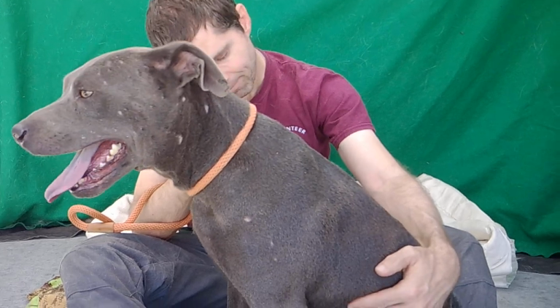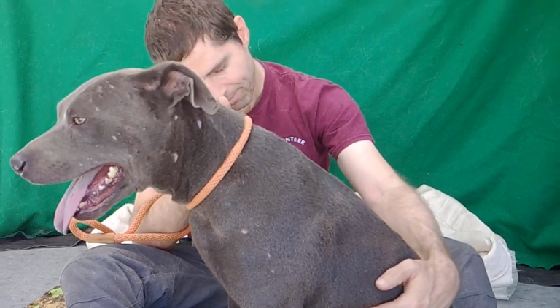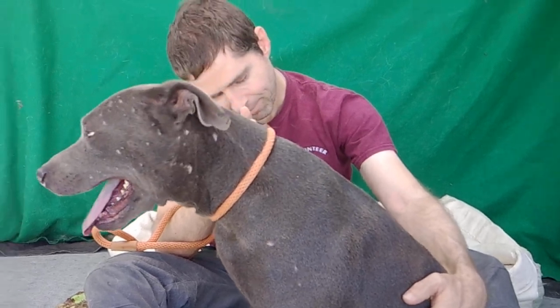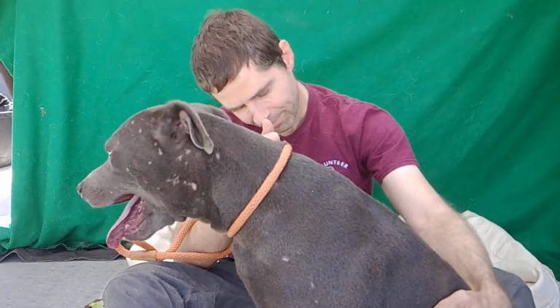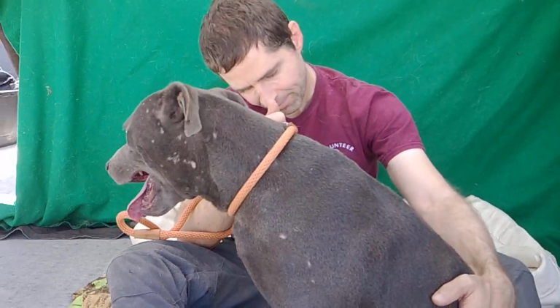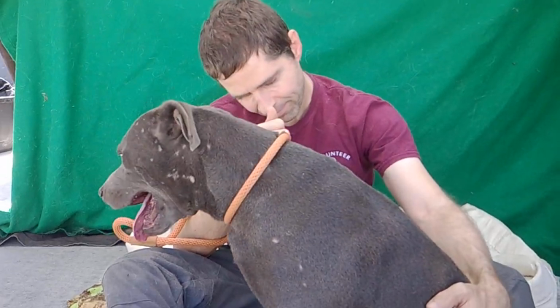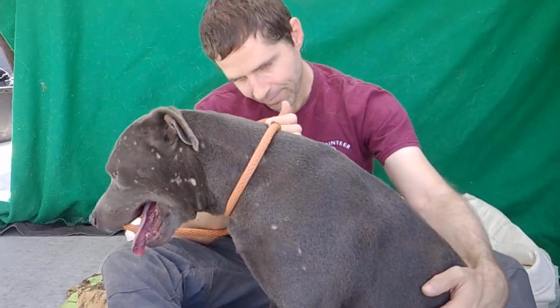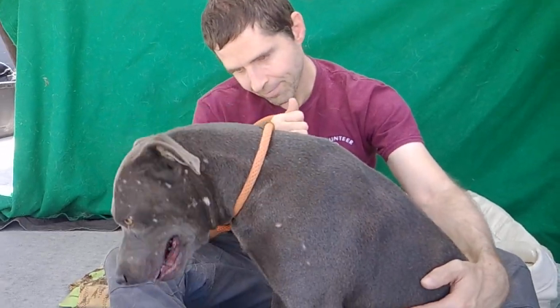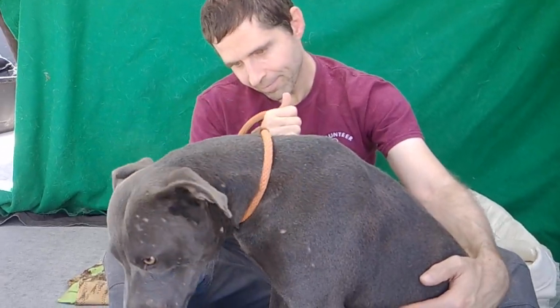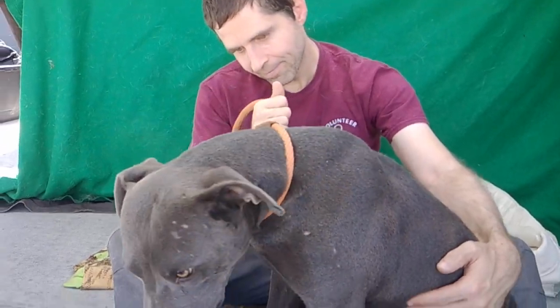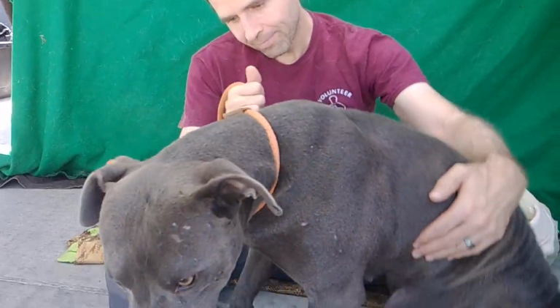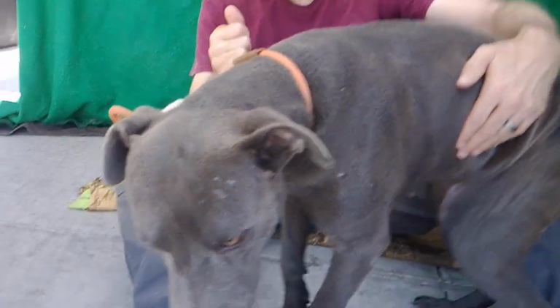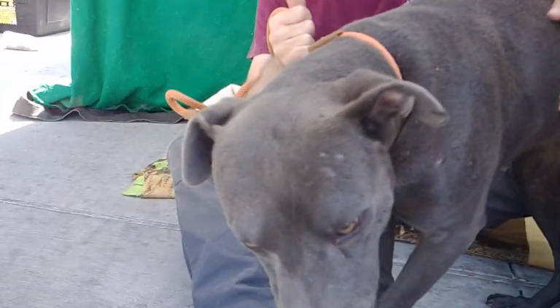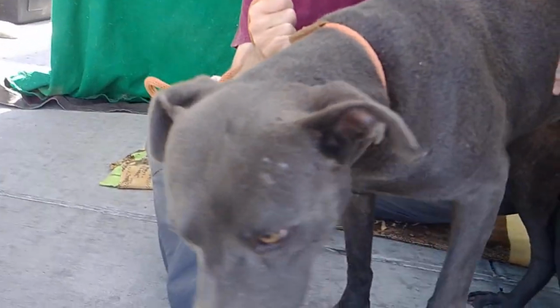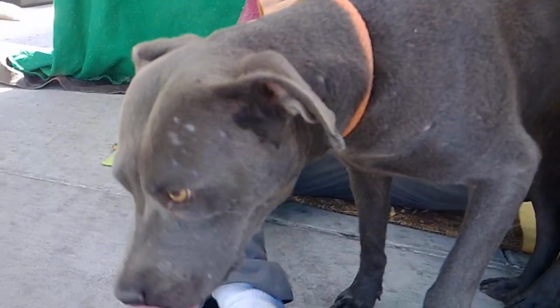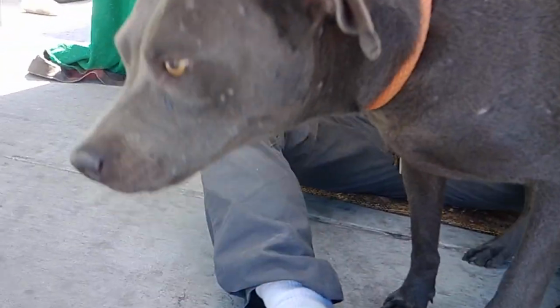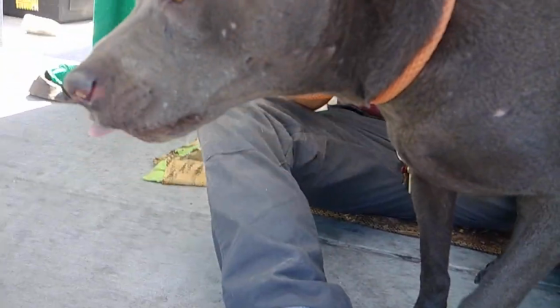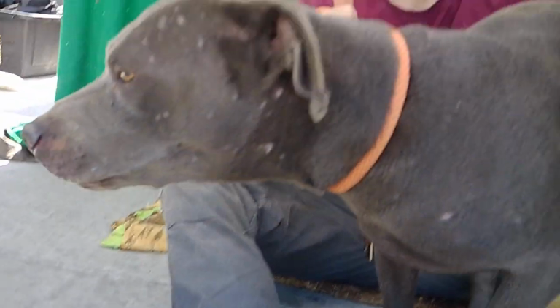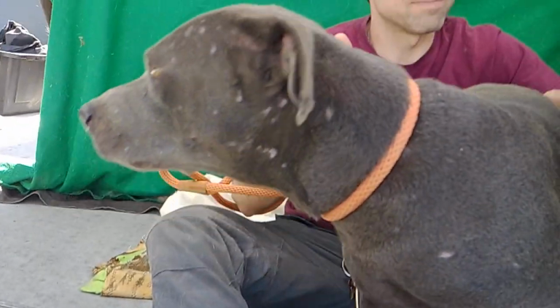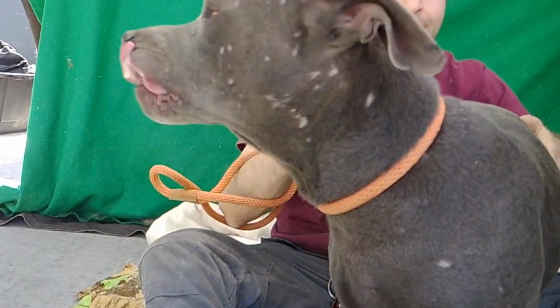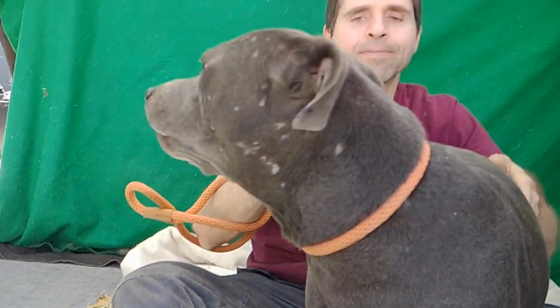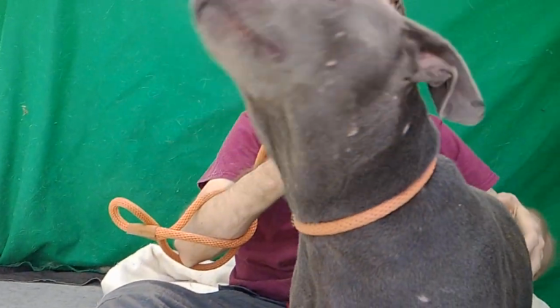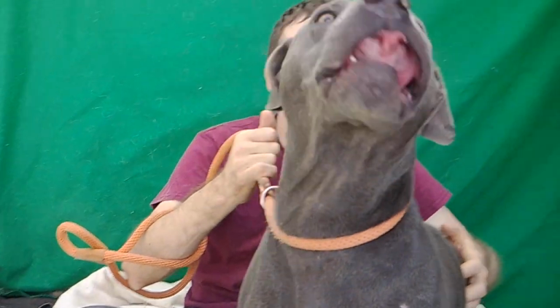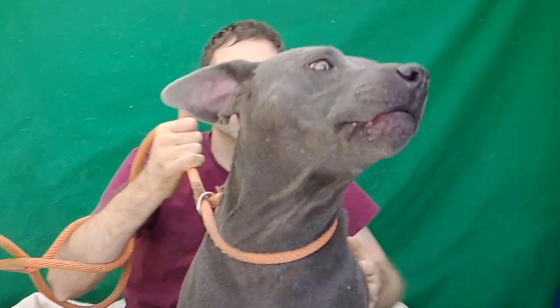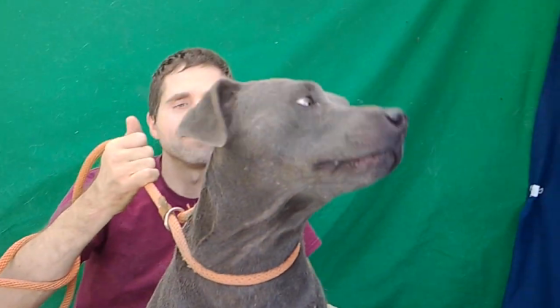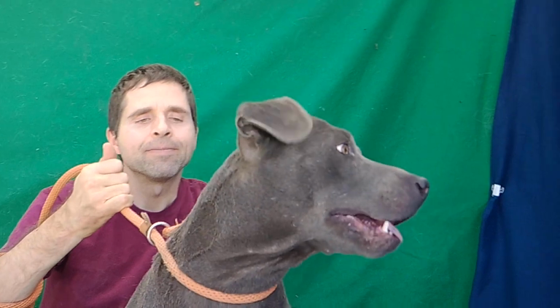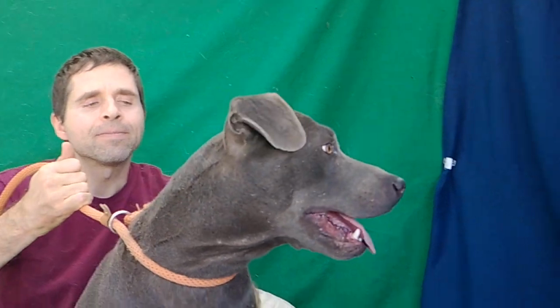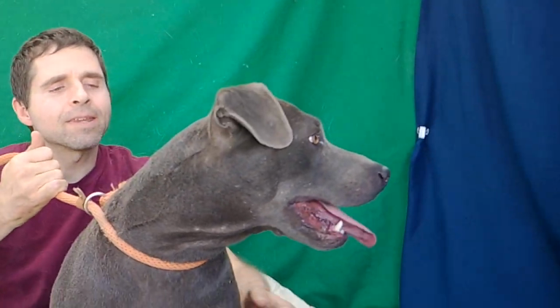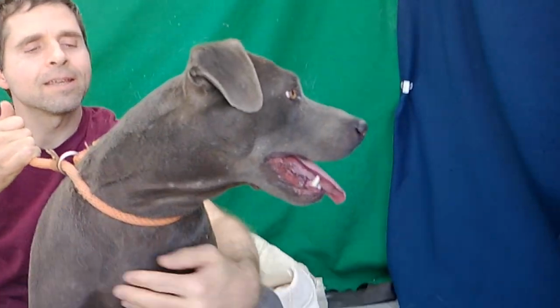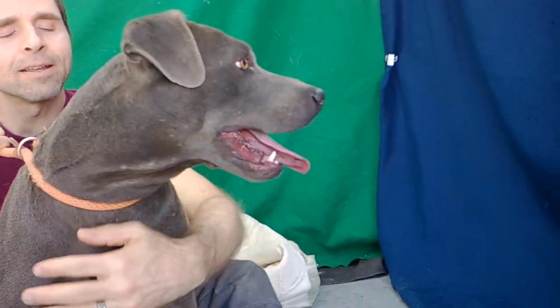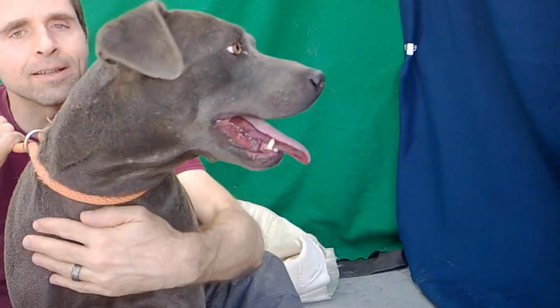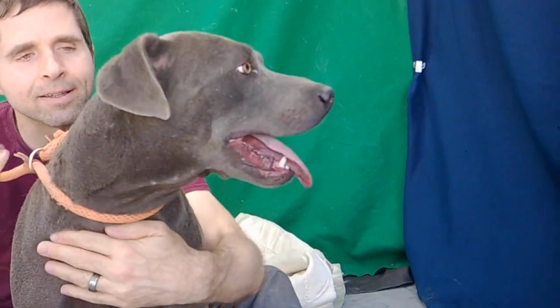She loves to play. She's just a really overall all-around good girl.